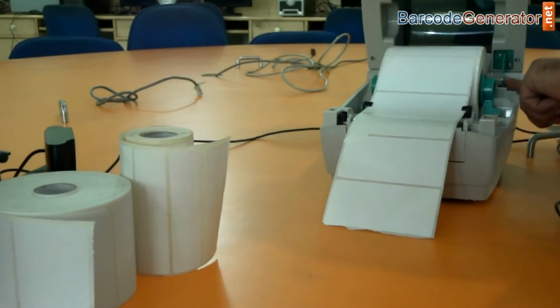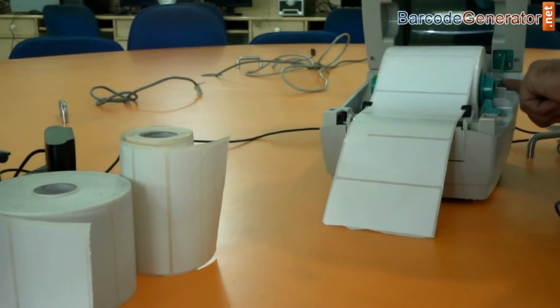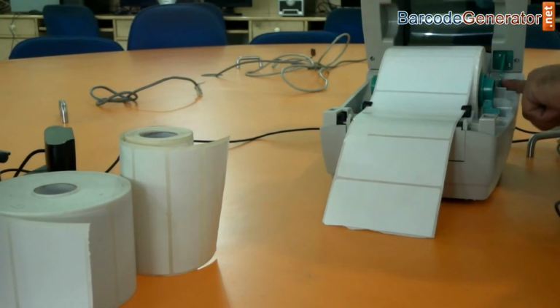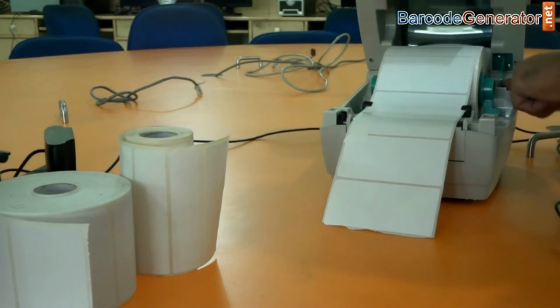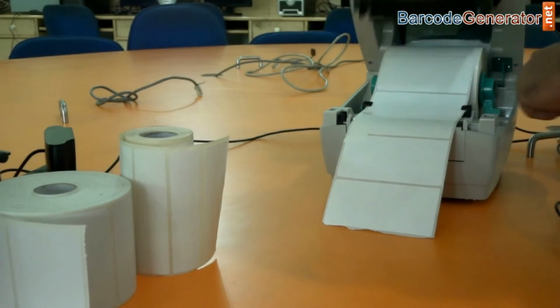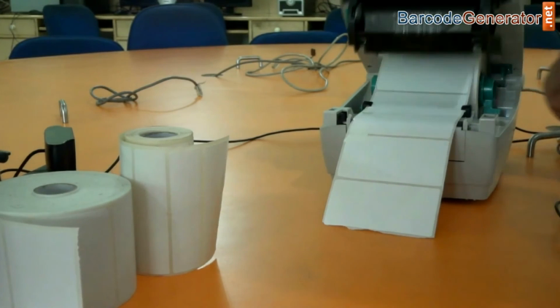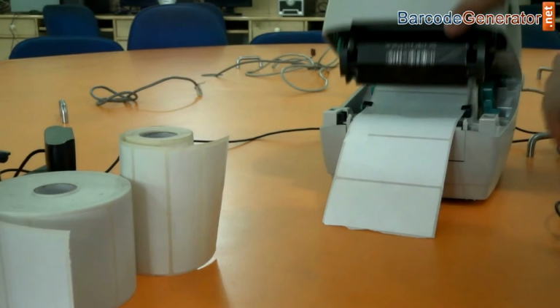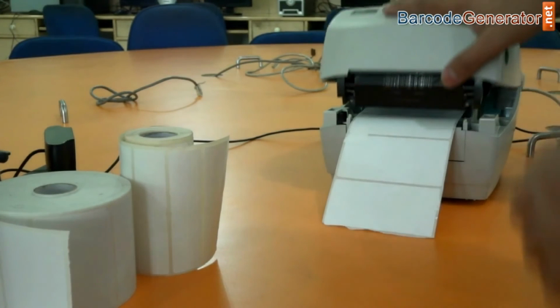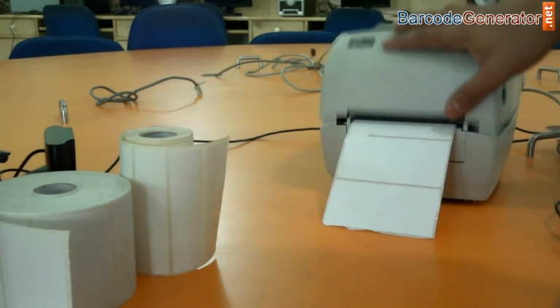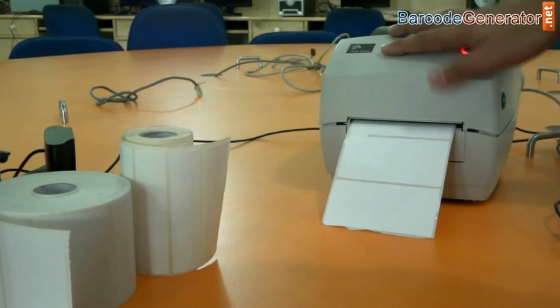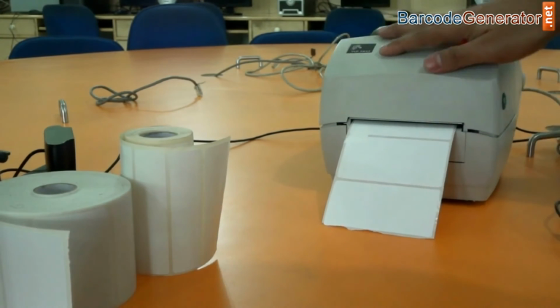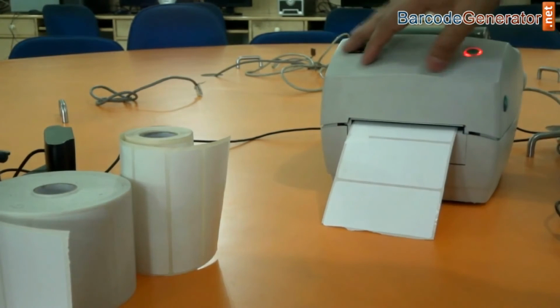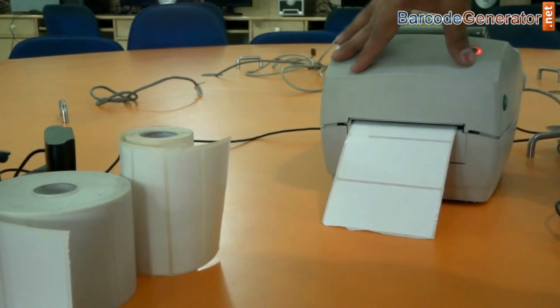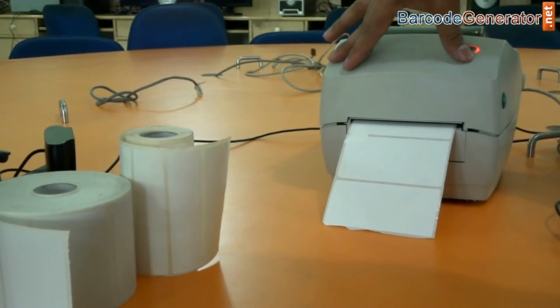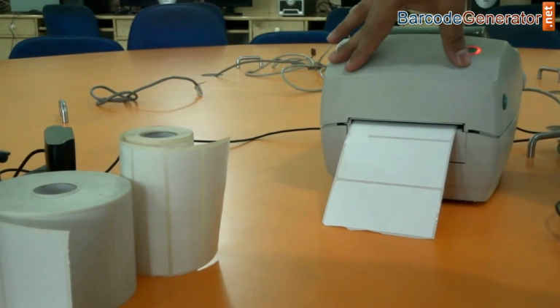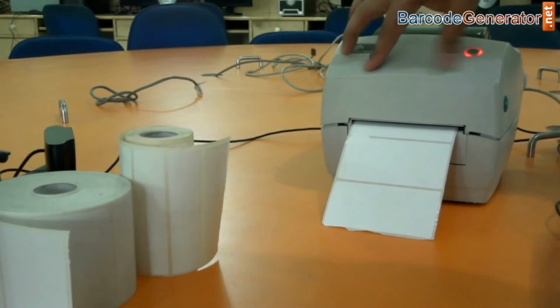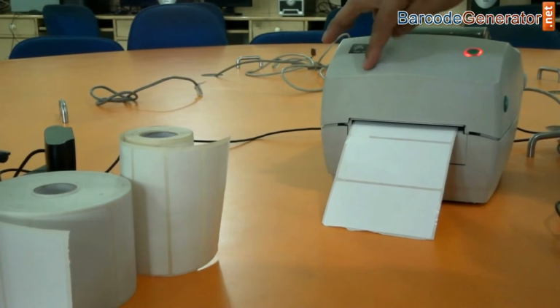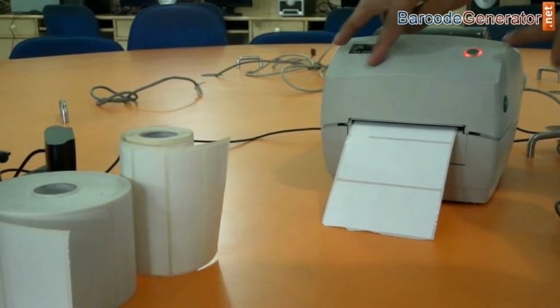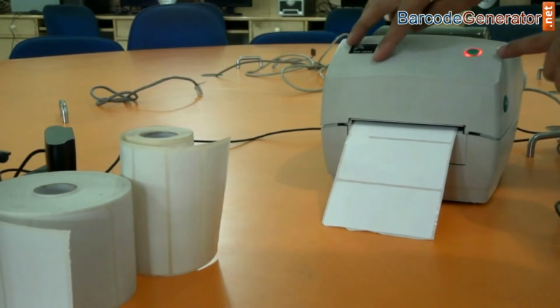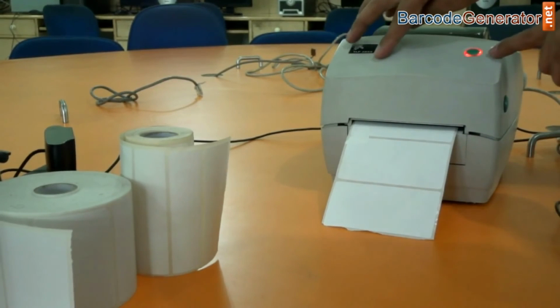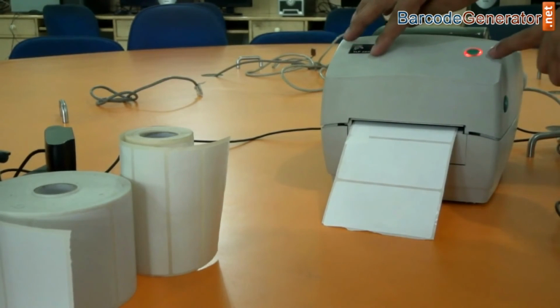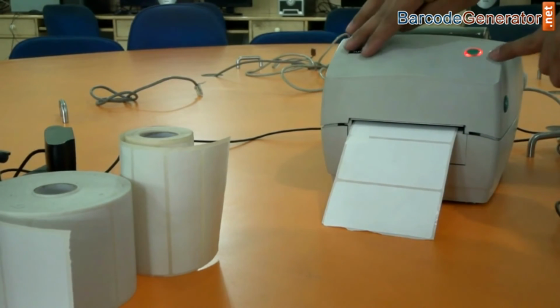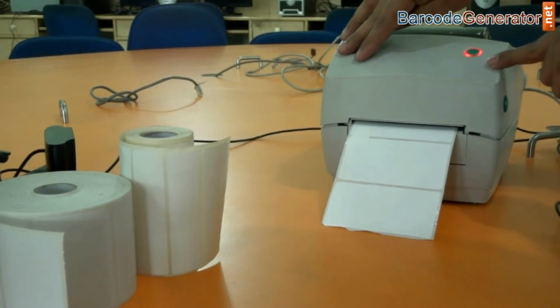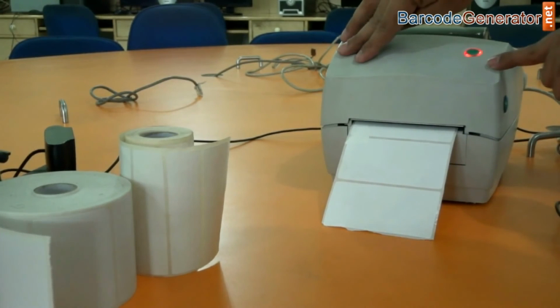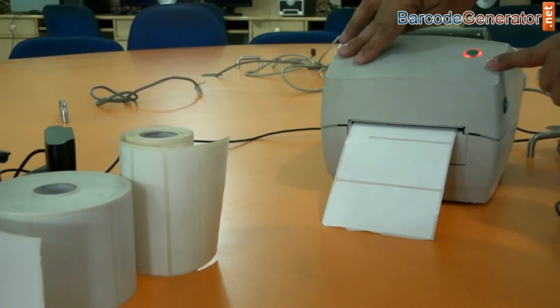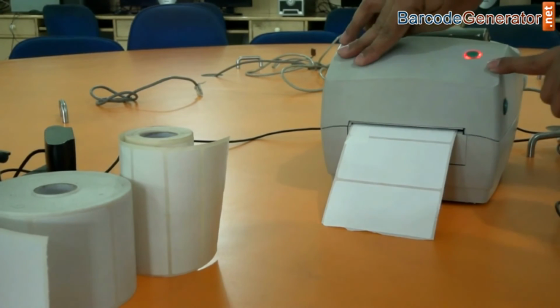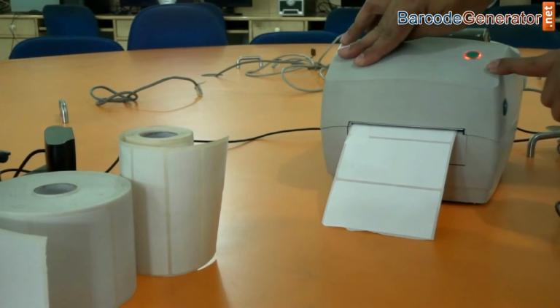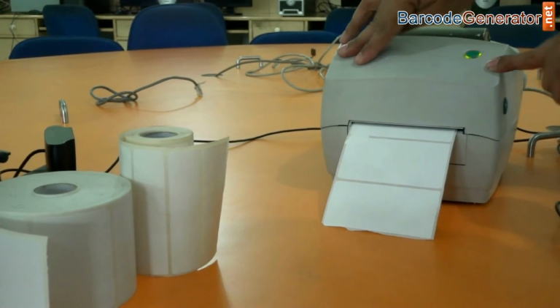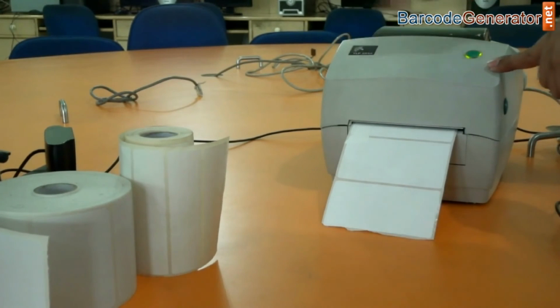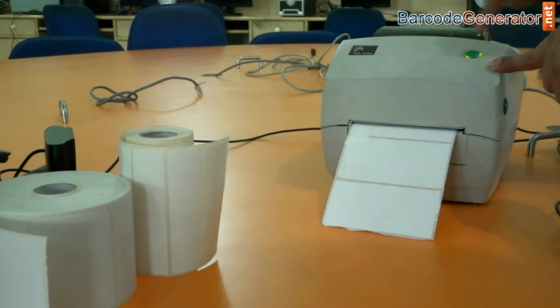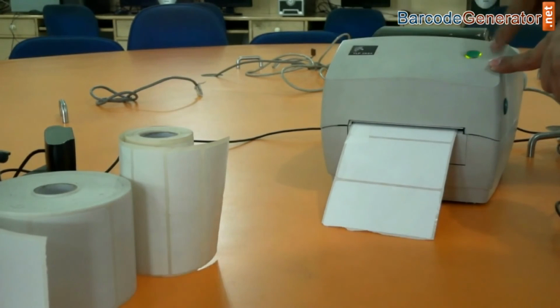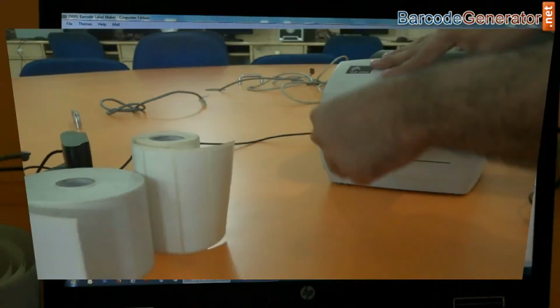Now move this down. When the printer is properly ready to use, the light changes from red to green.